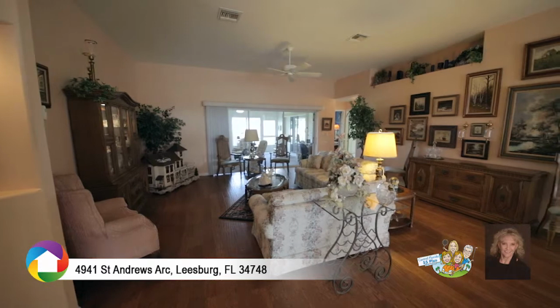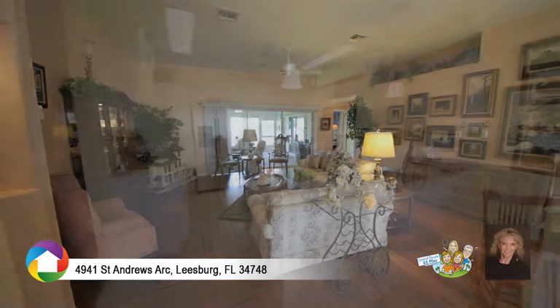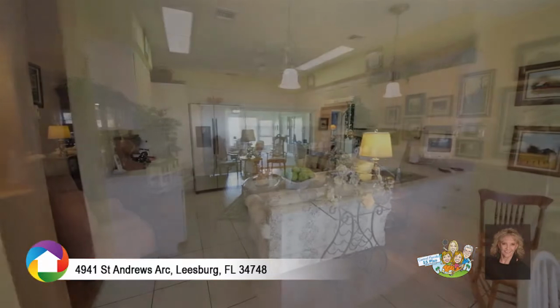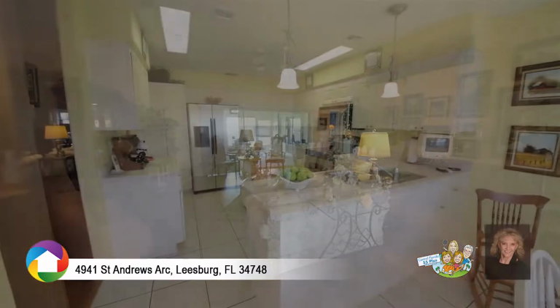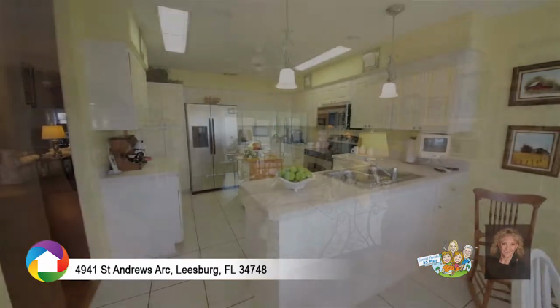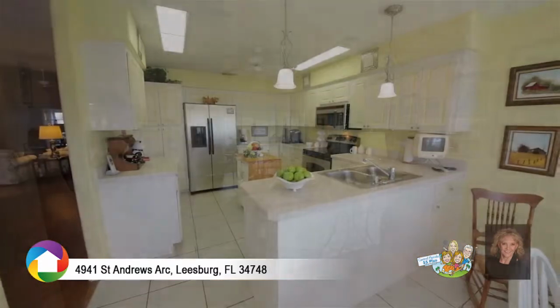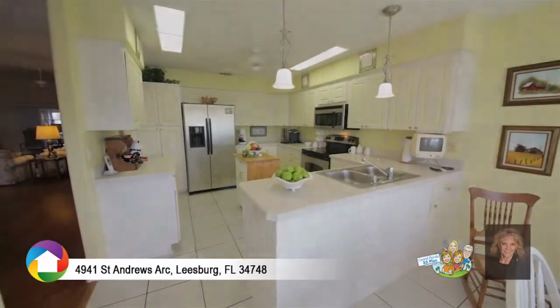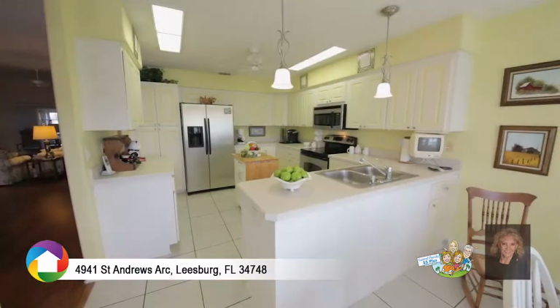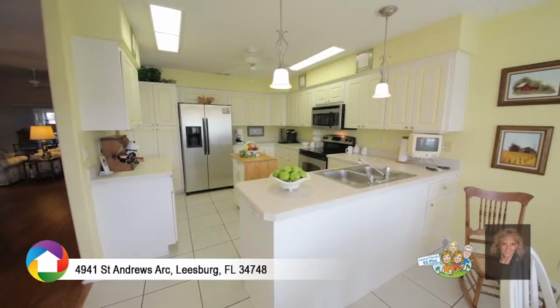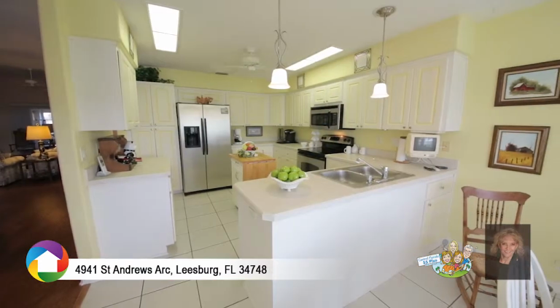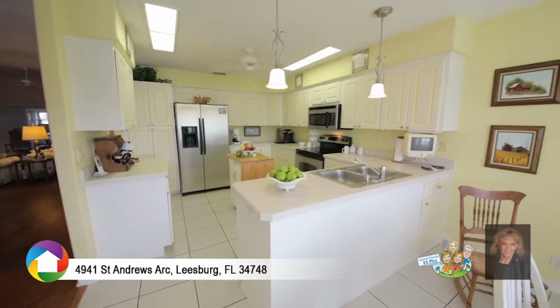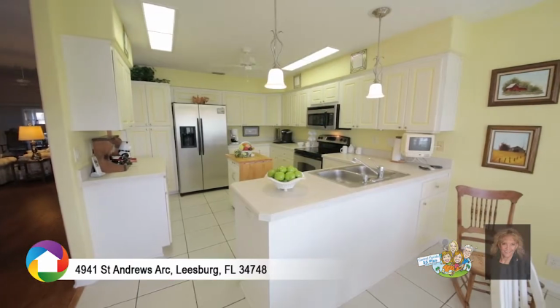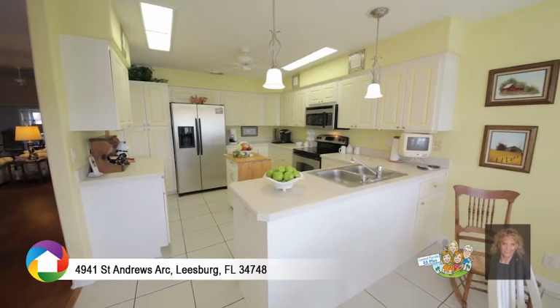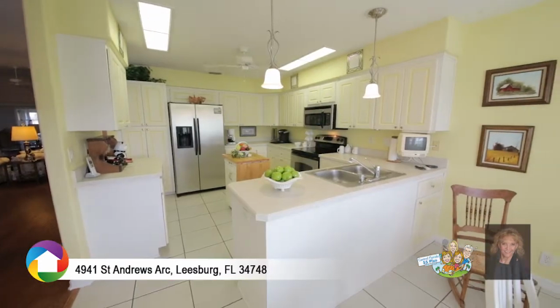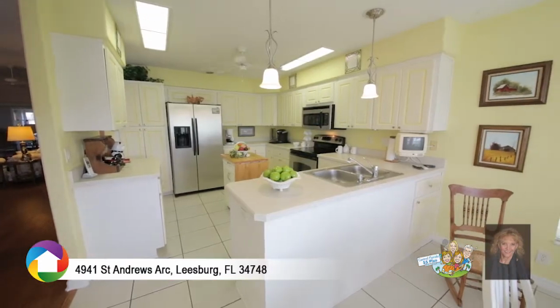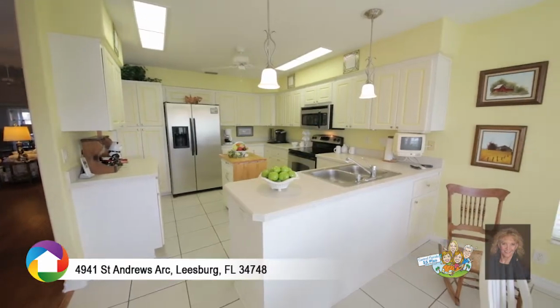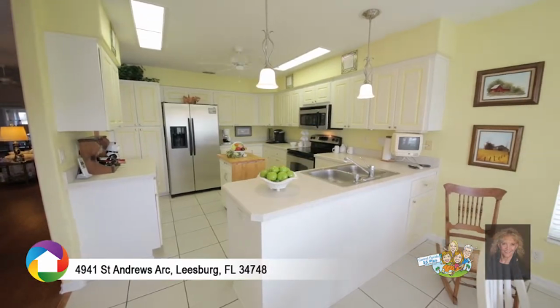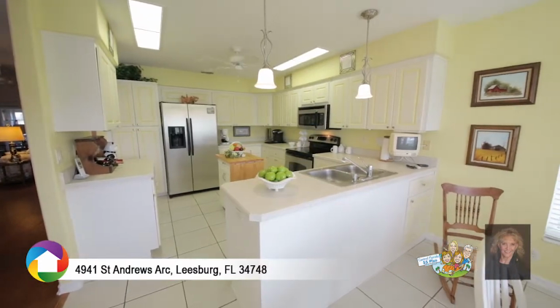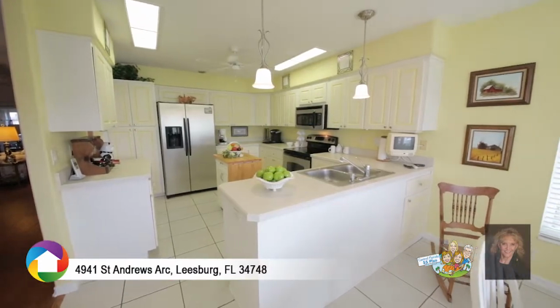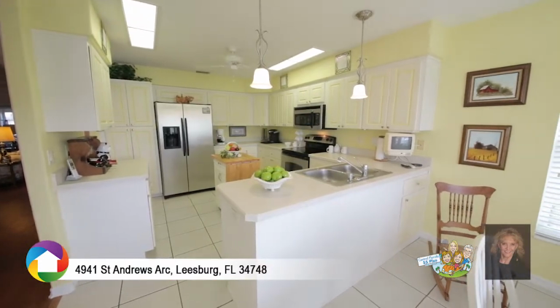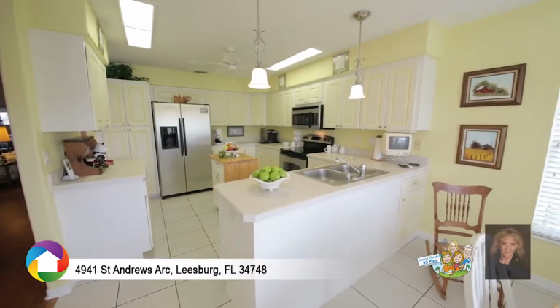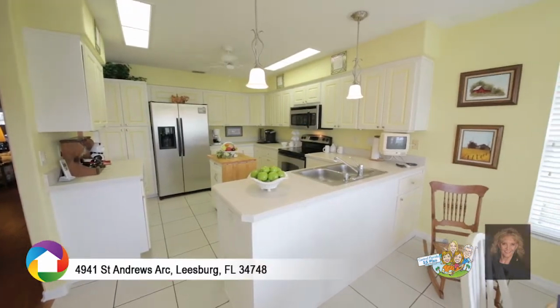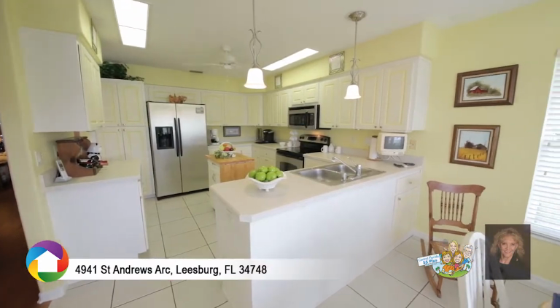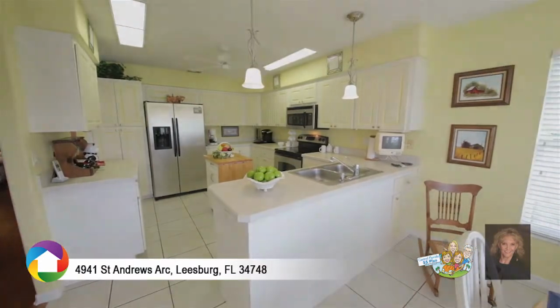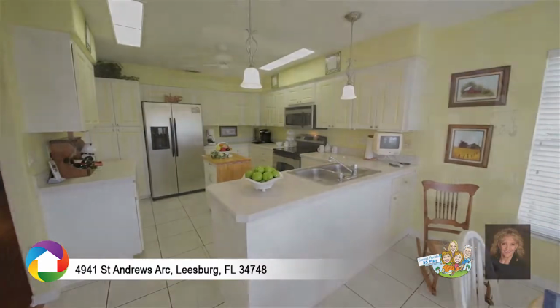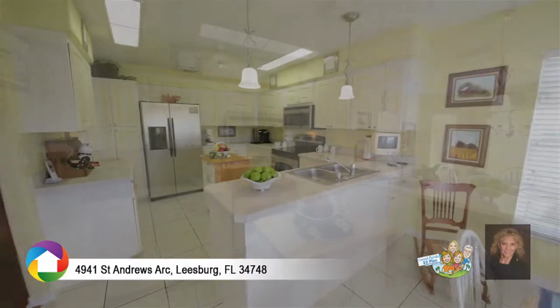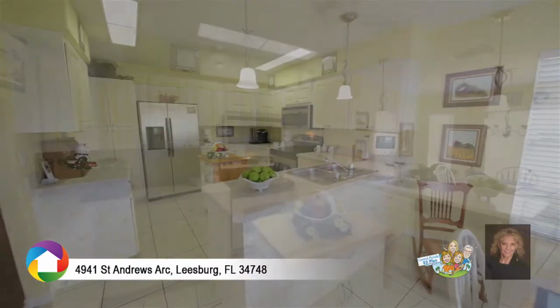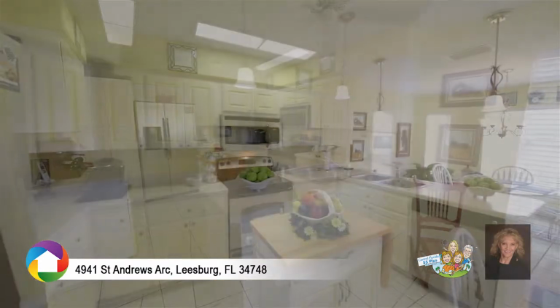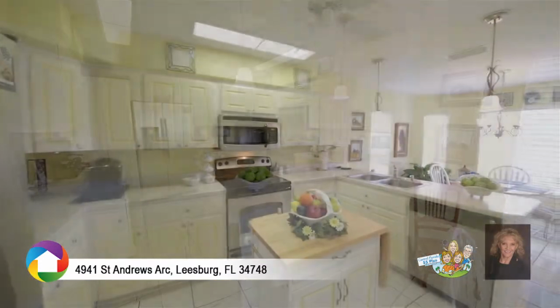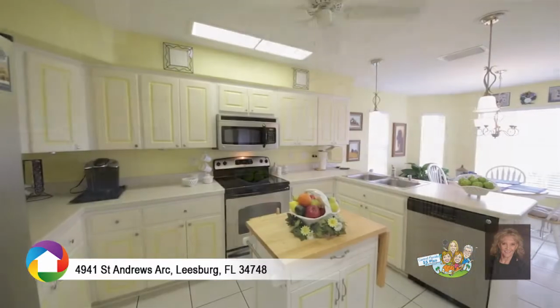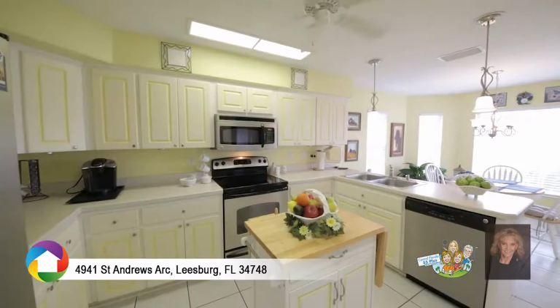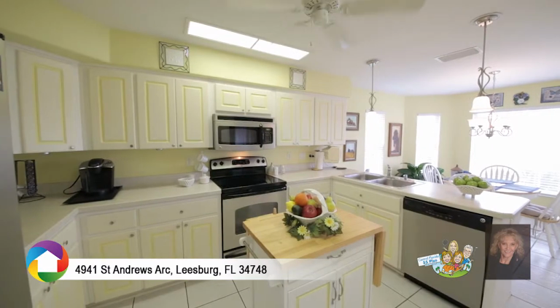The bright kitchen features stainless steel appliances, a moveable island, and eating space.